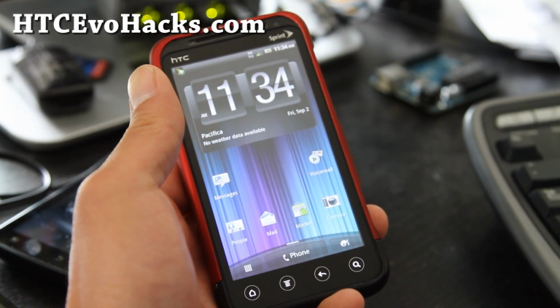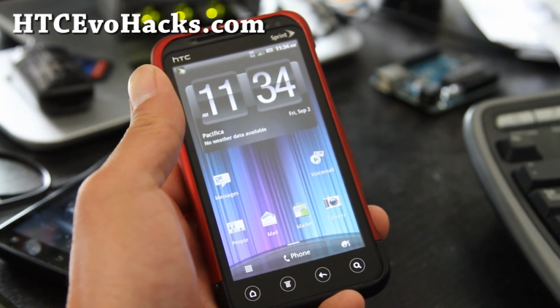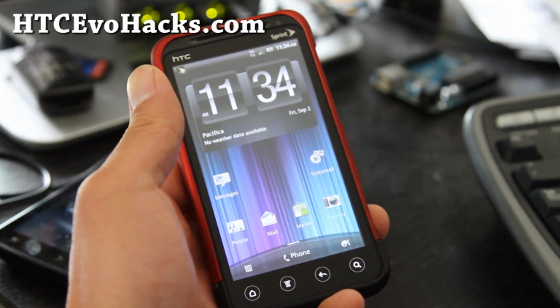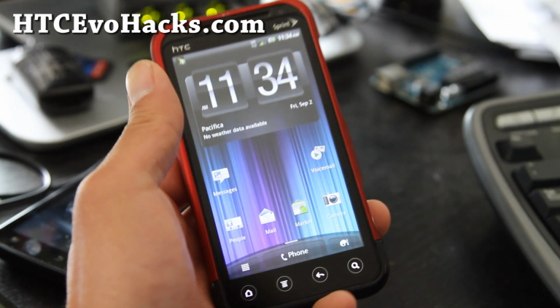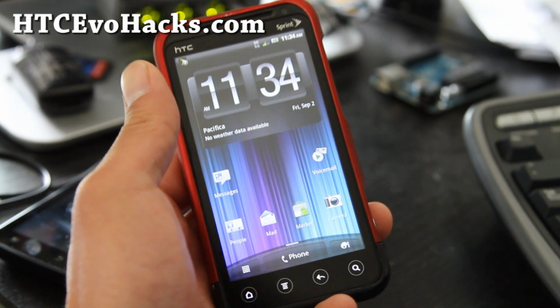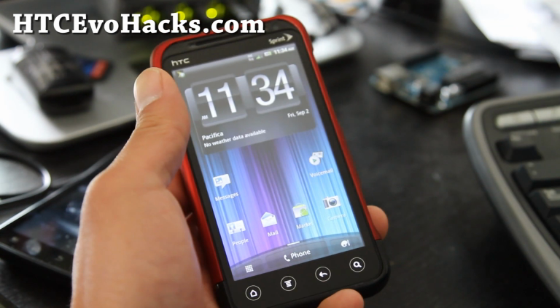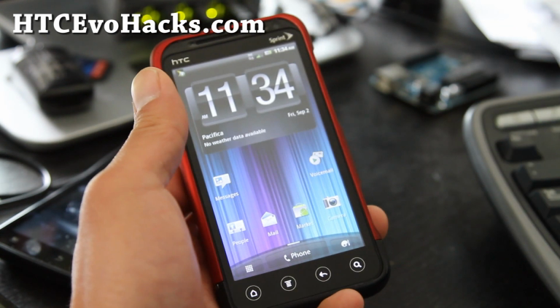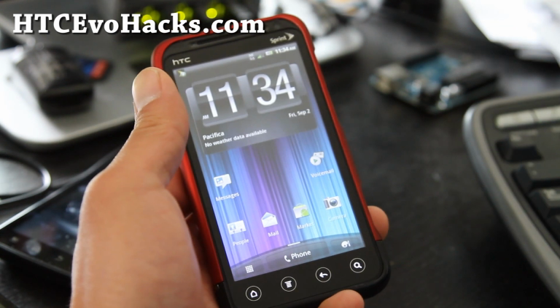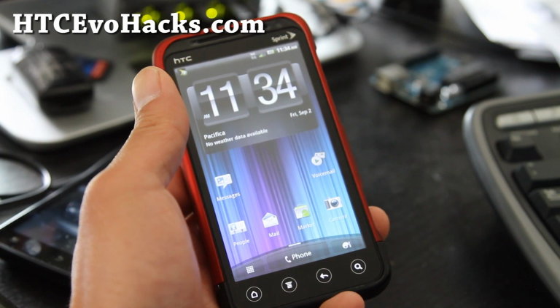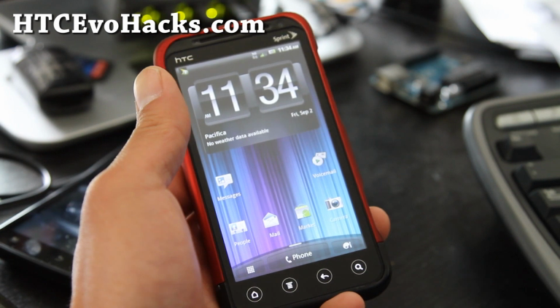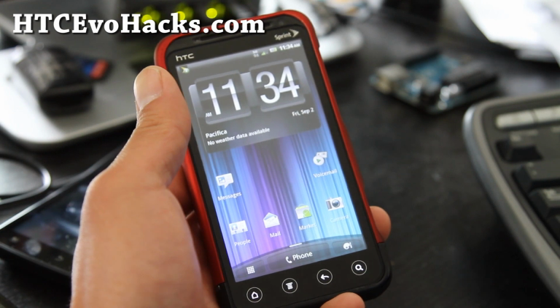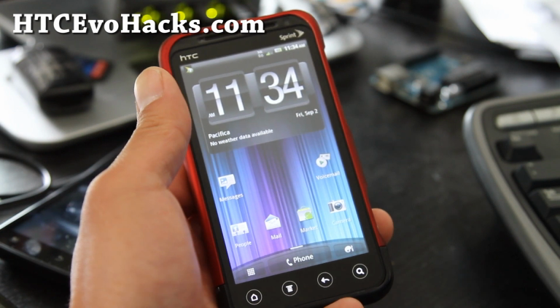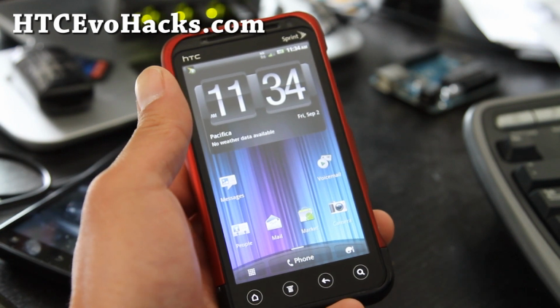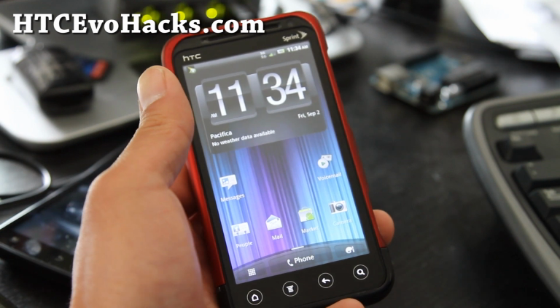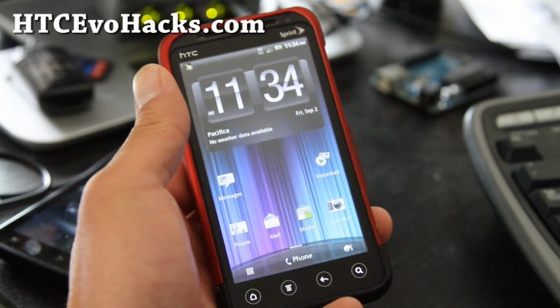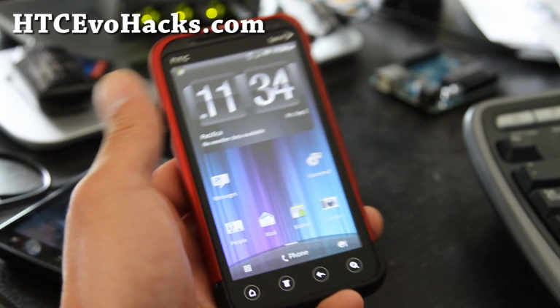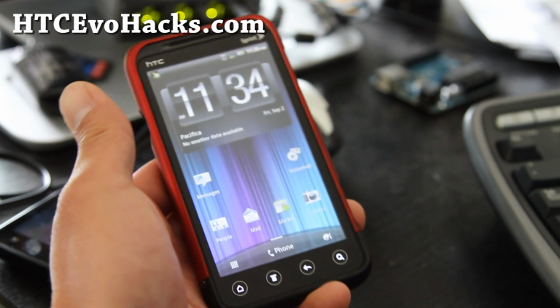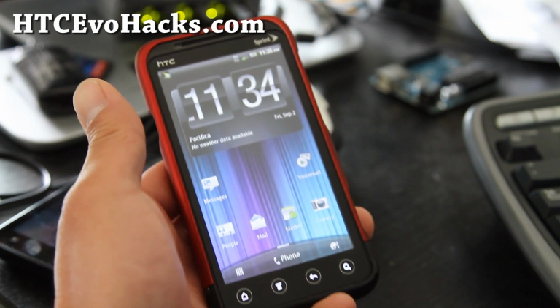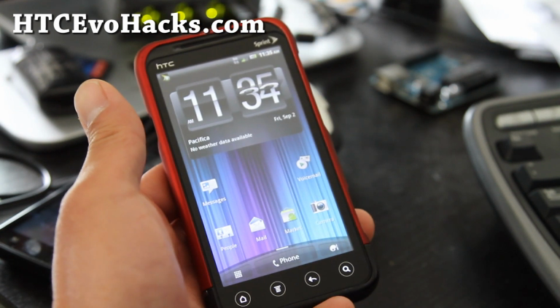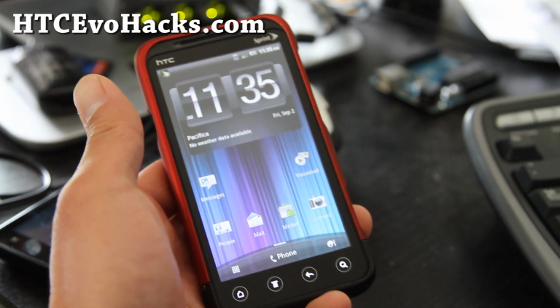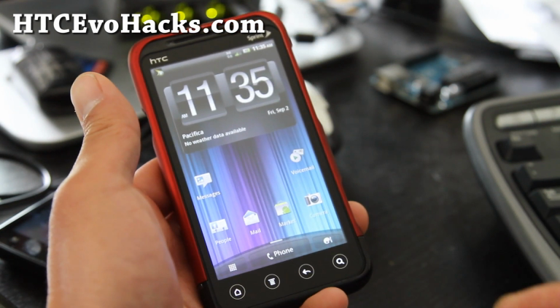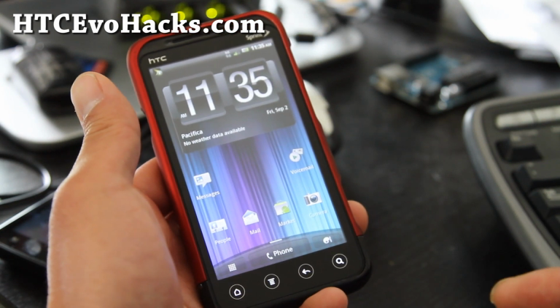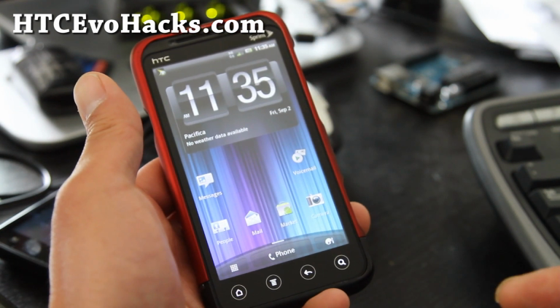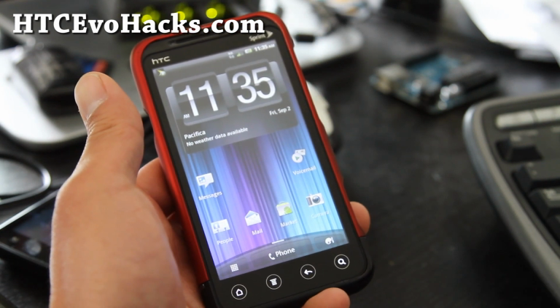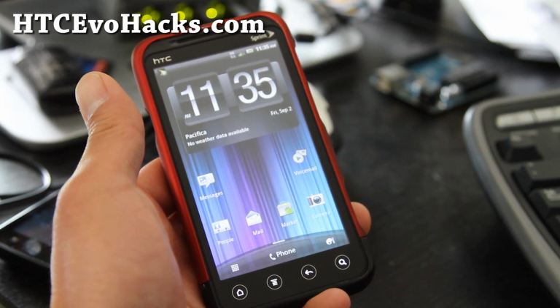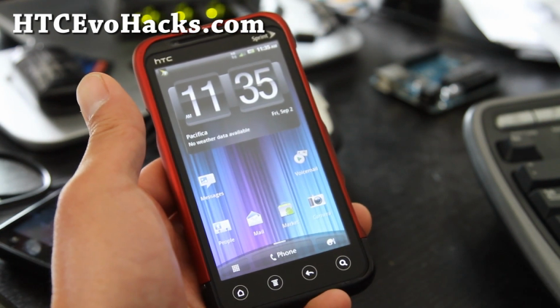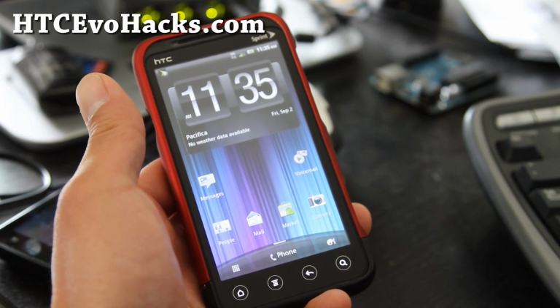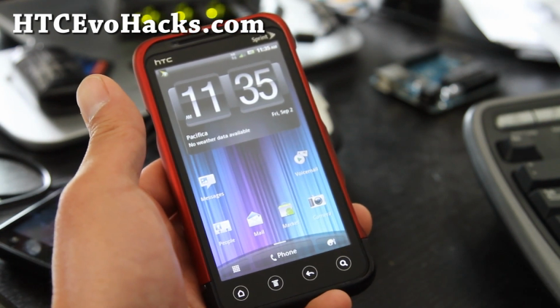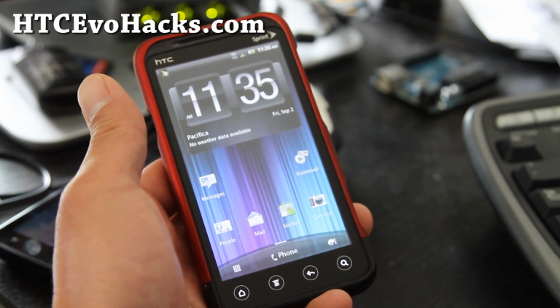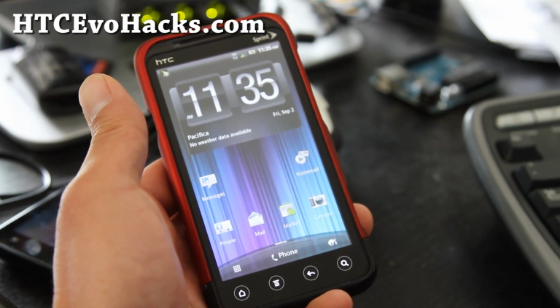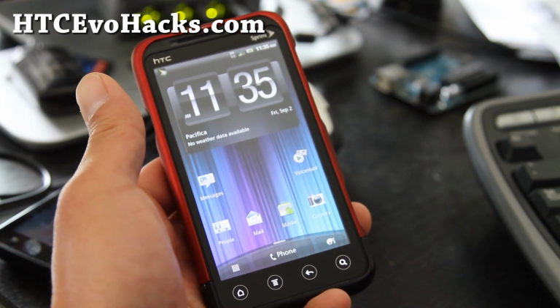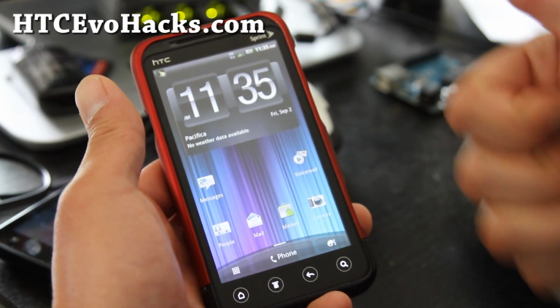And if you have any ROMs you want me to review, don't forget to leave them in the comments — I read every comment. Thanks, and don't forget to subscribe.